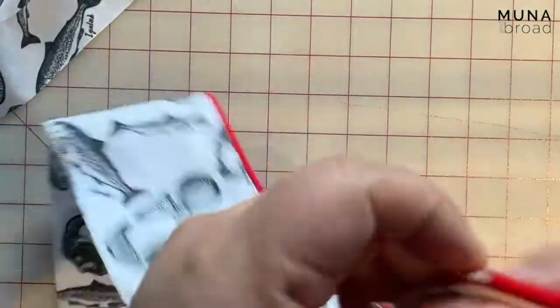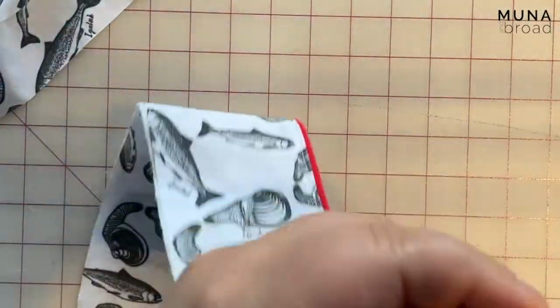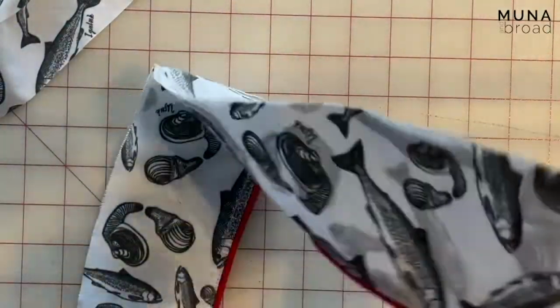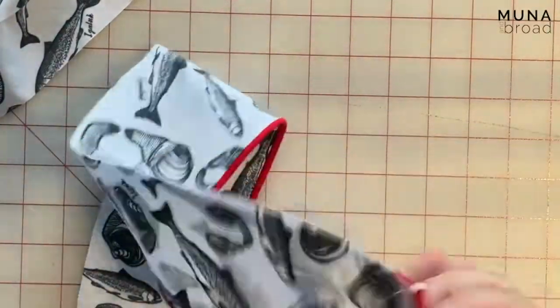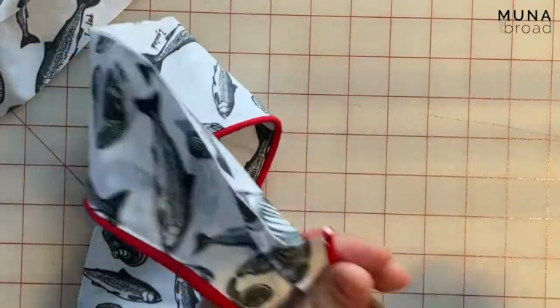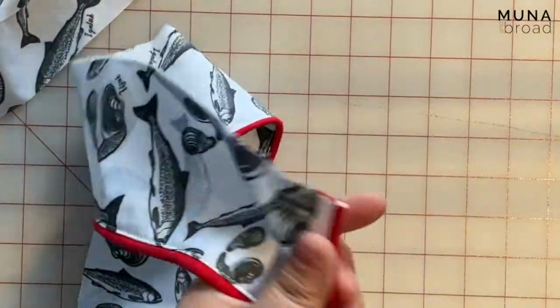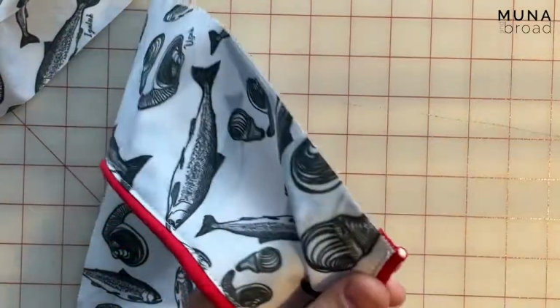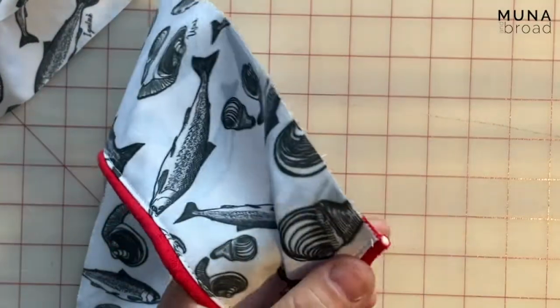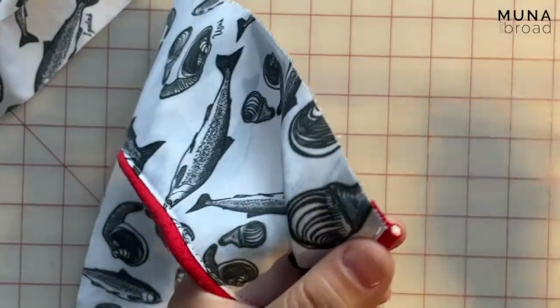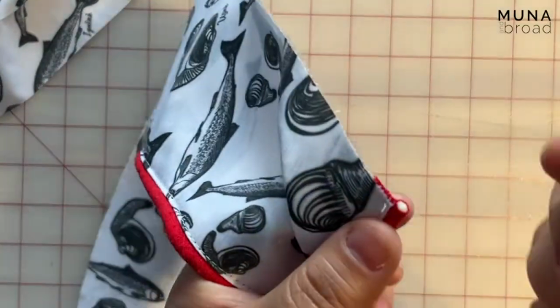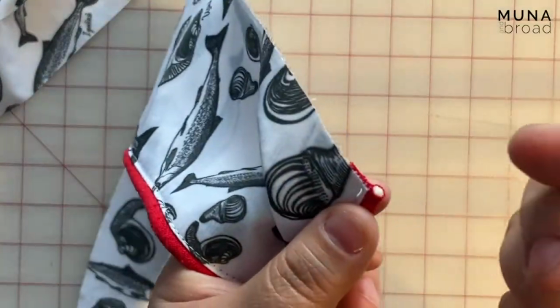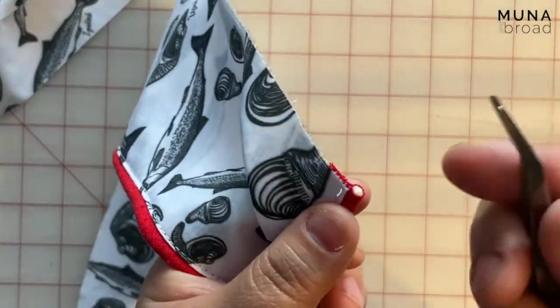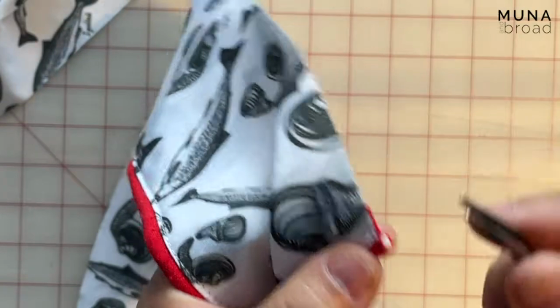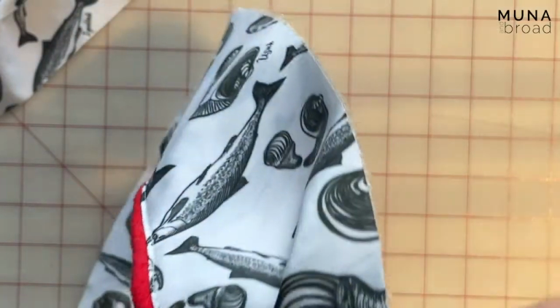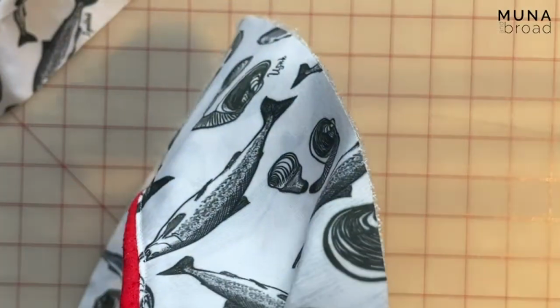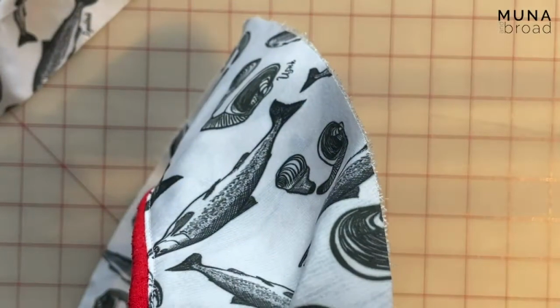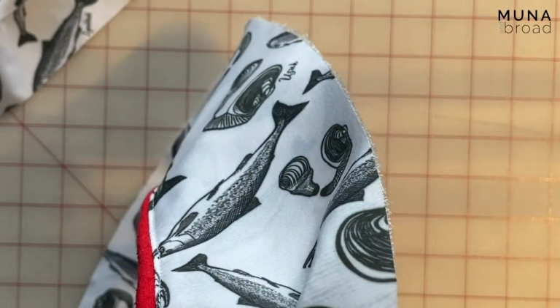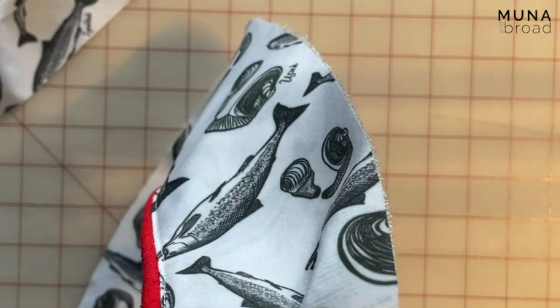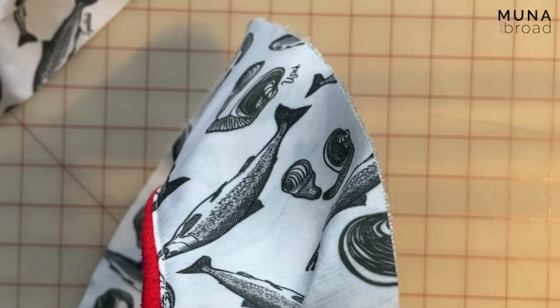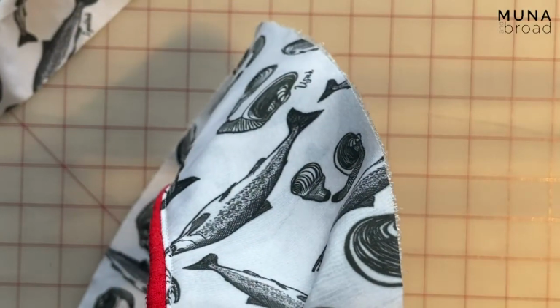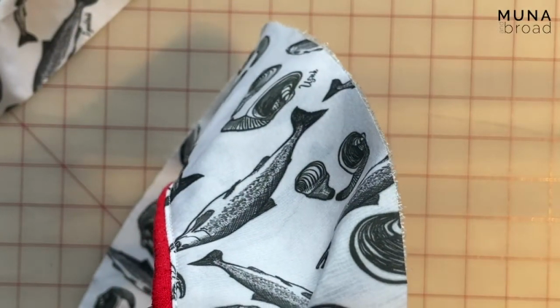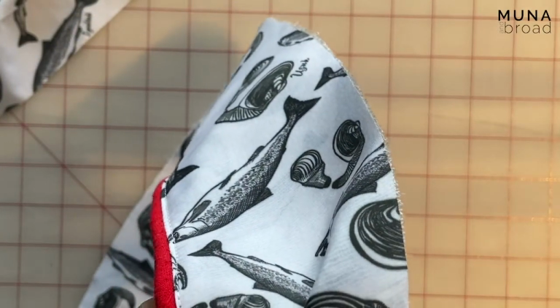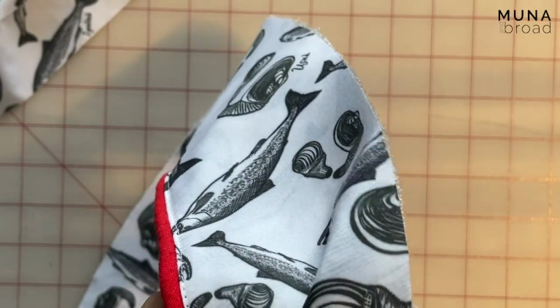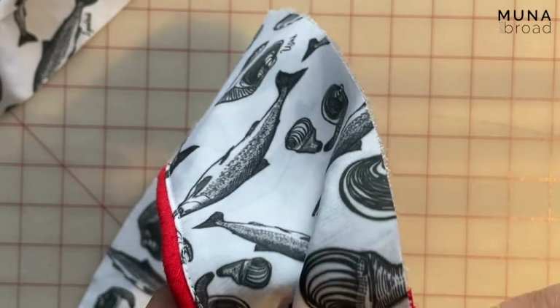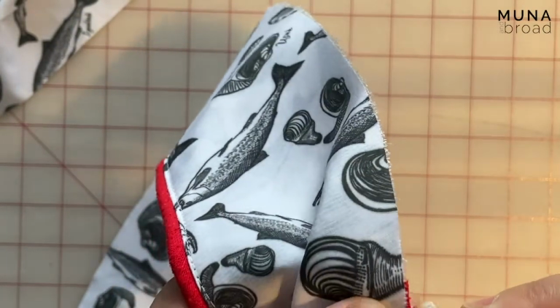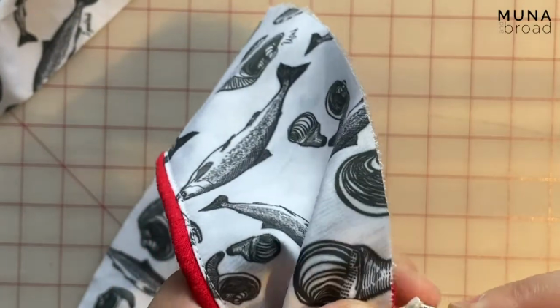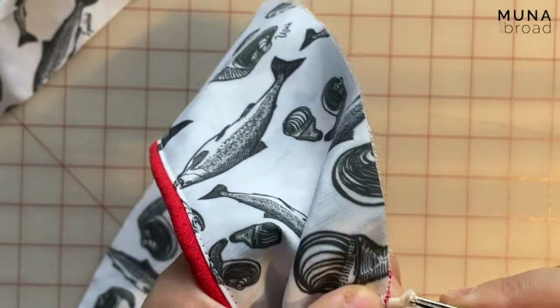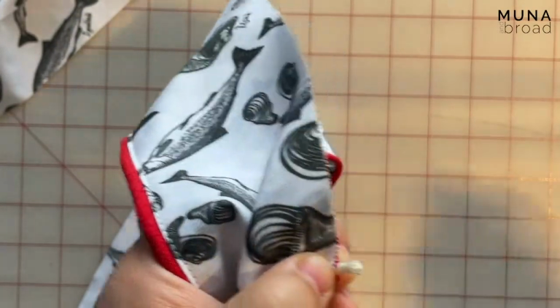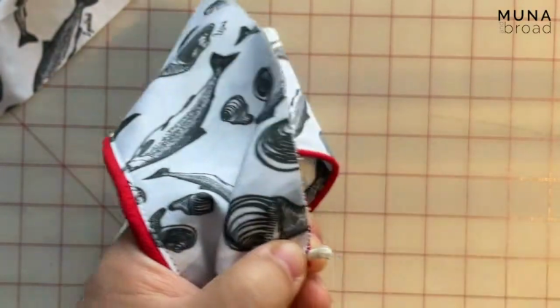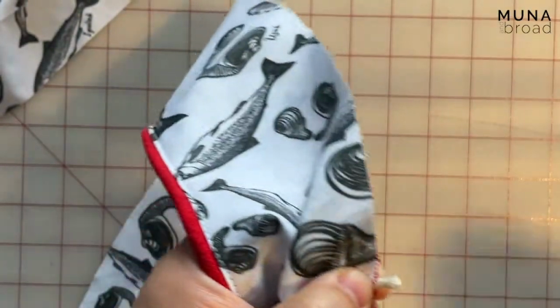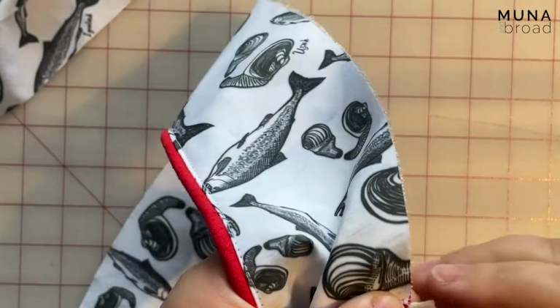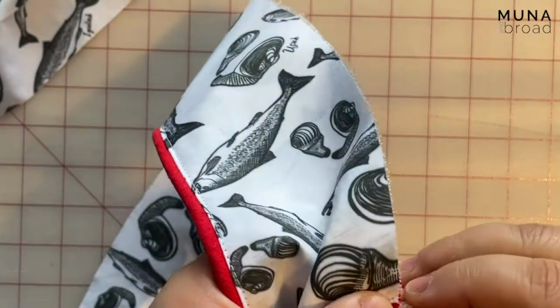Same on the other end. Some serger threading tweezers are helpful for this.